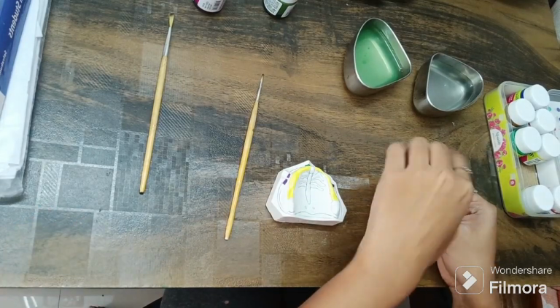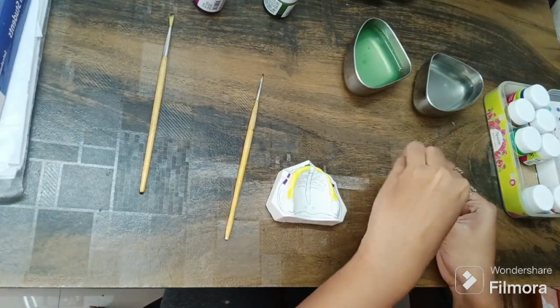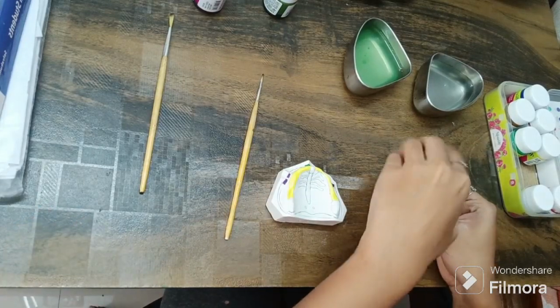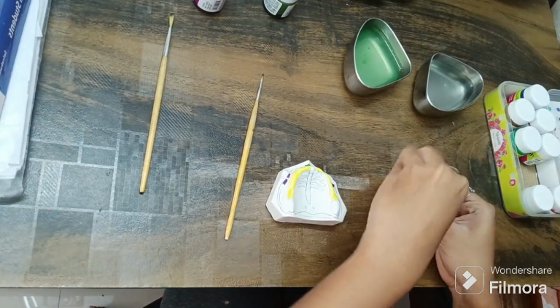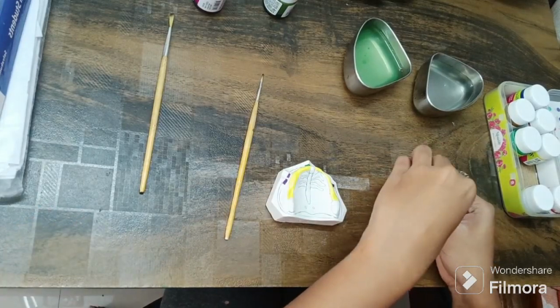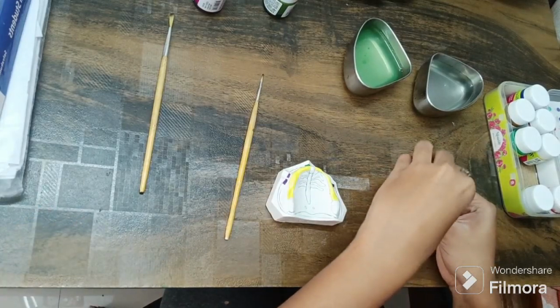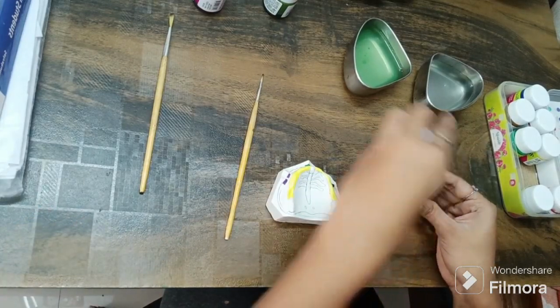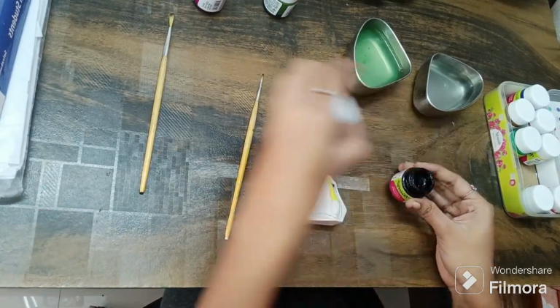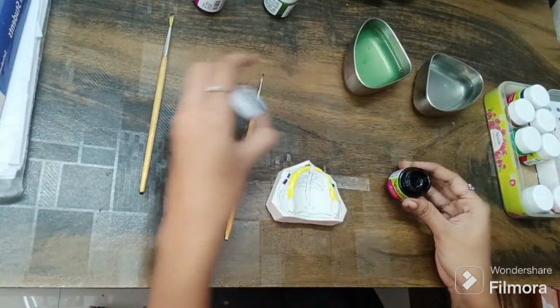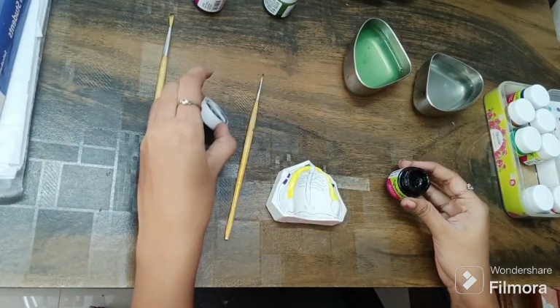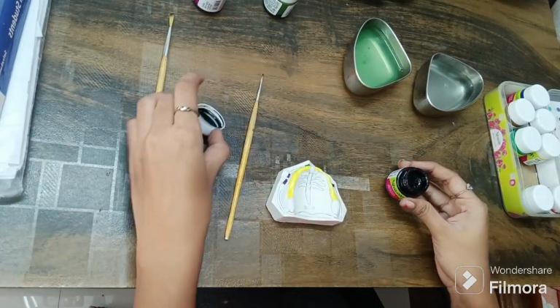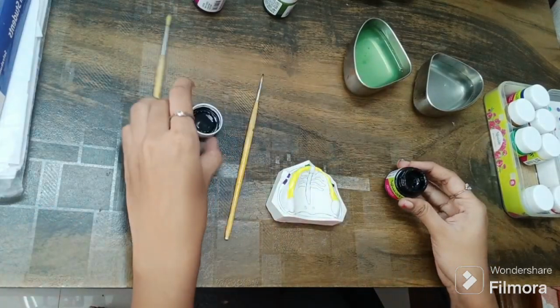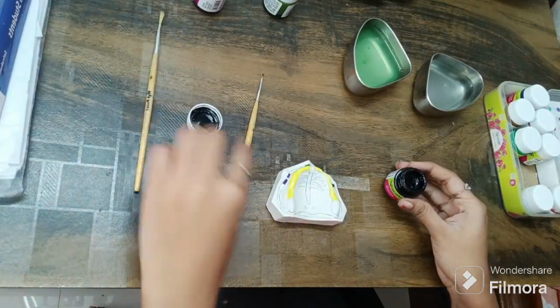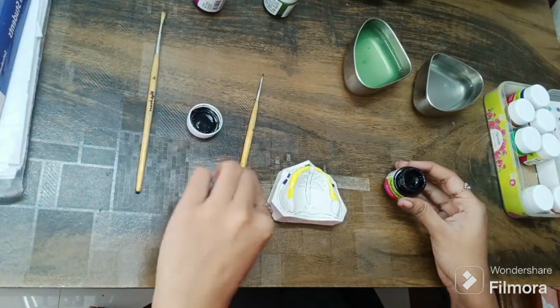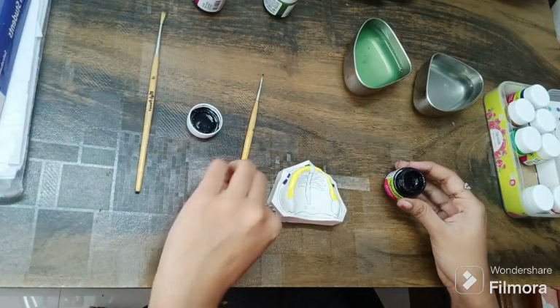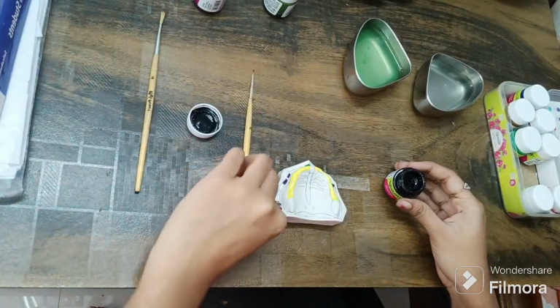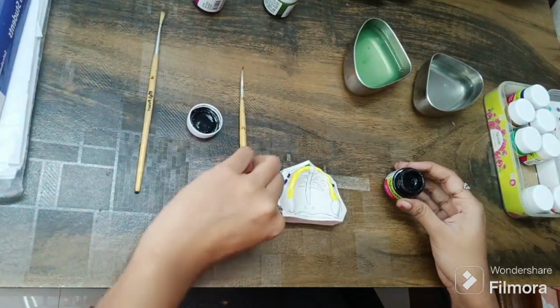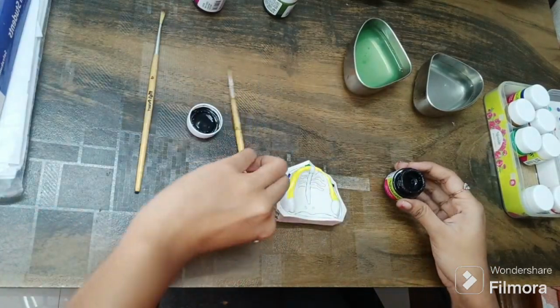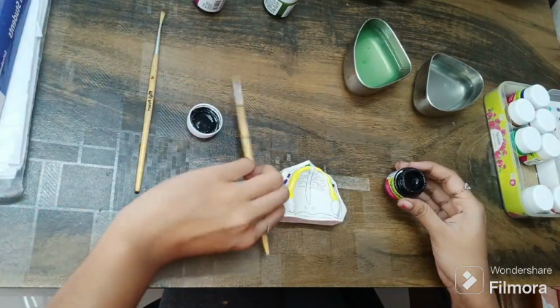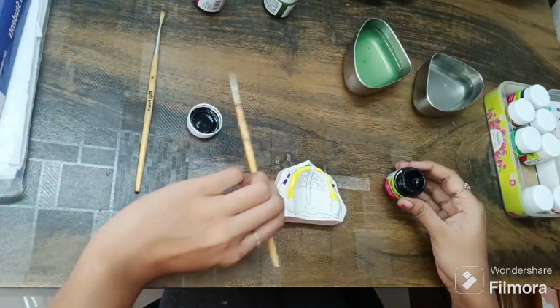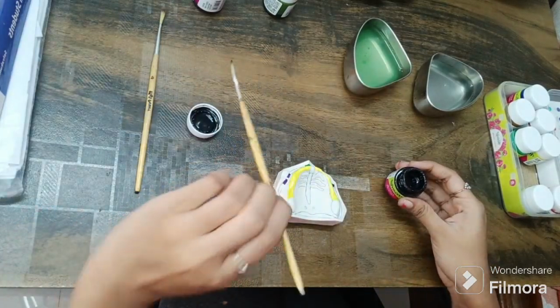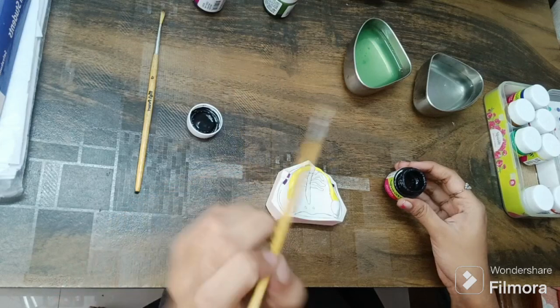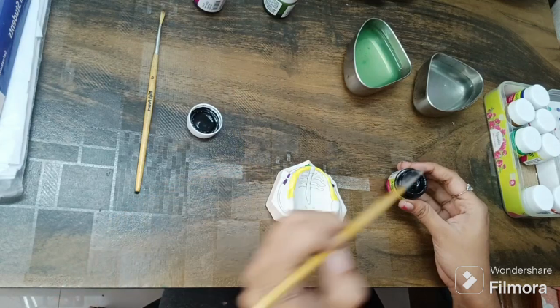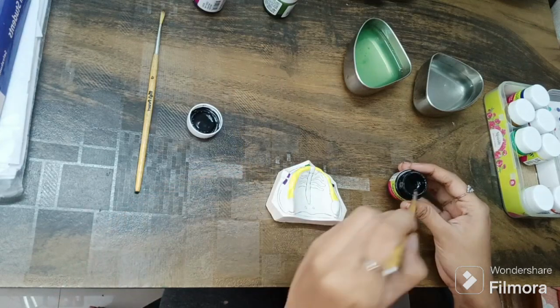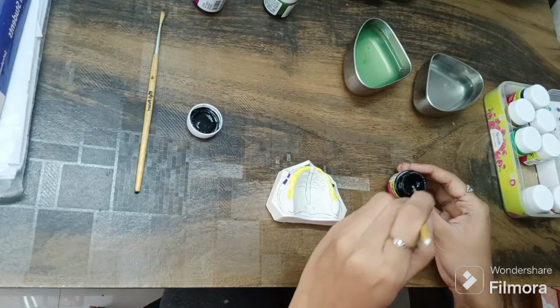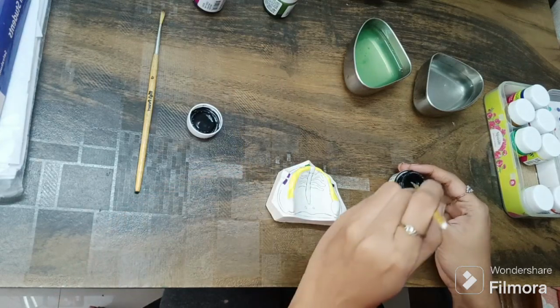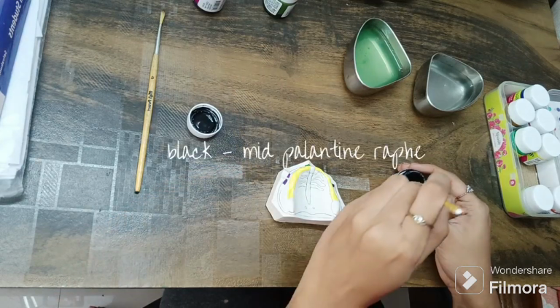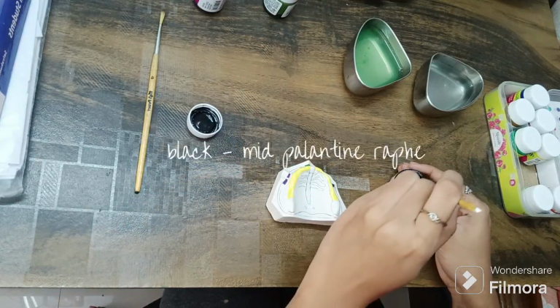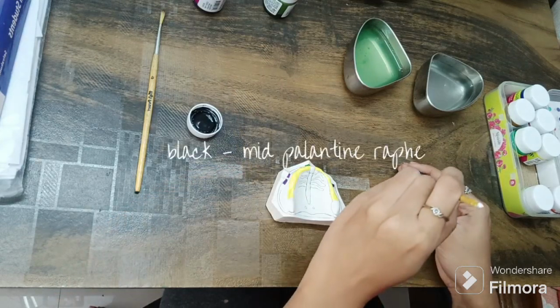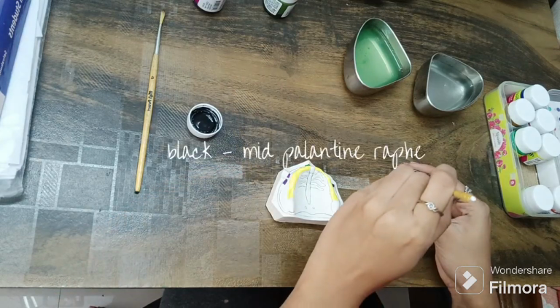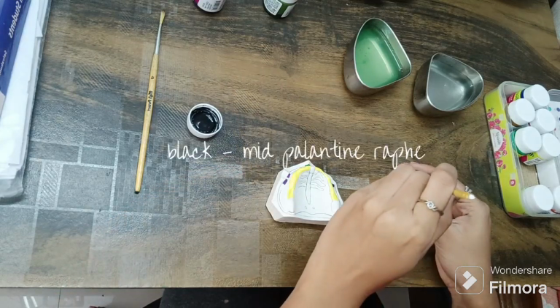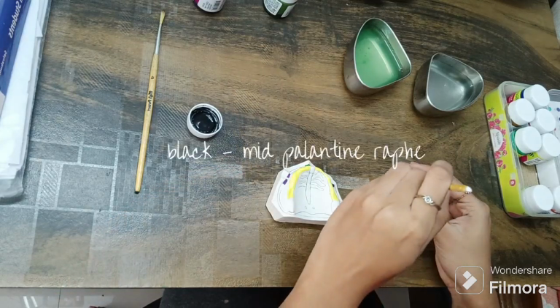For the mid-palatine raphe, I am using black color. This is an acrylic paint.